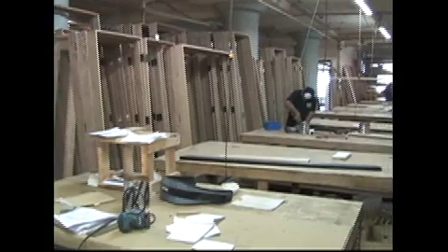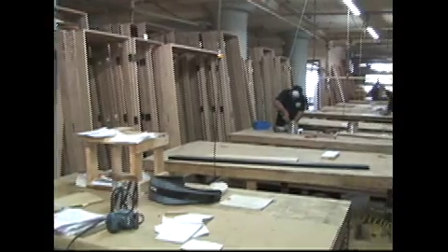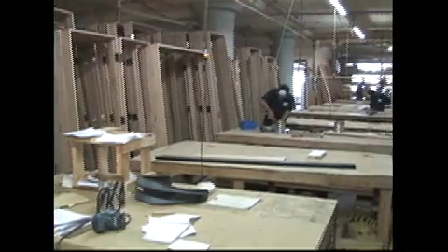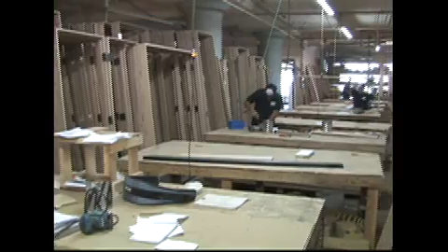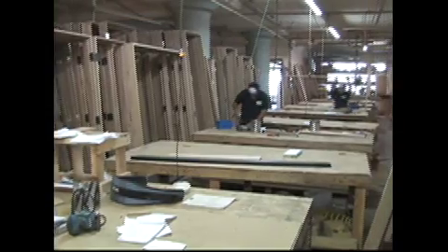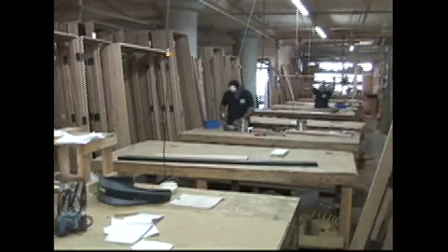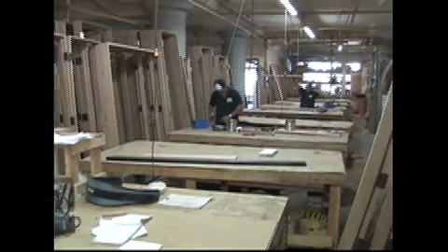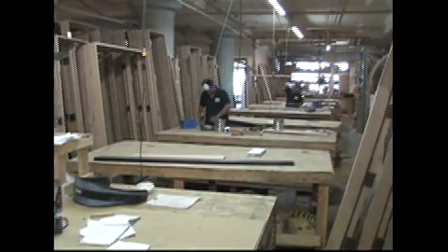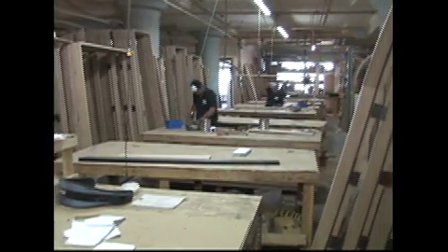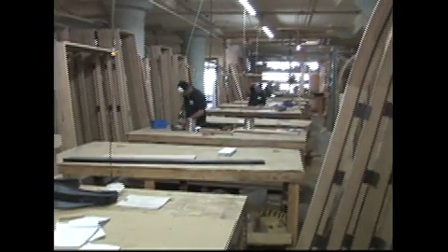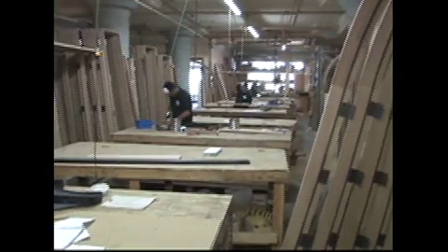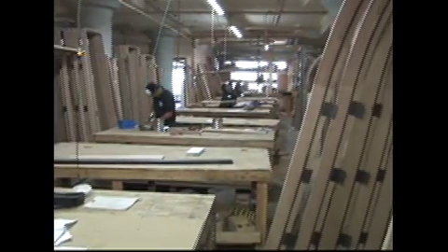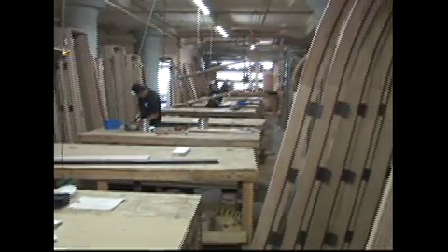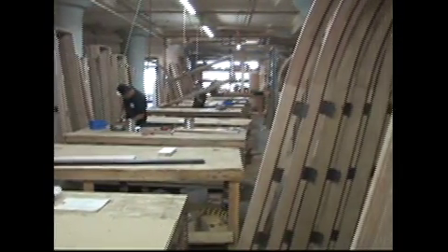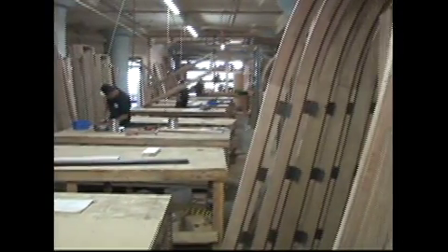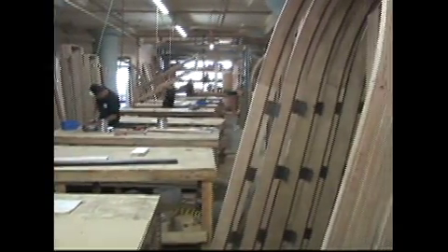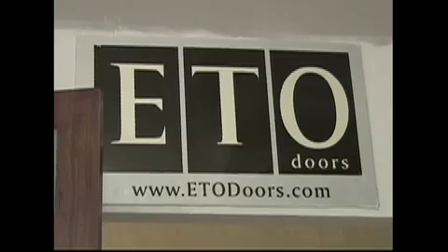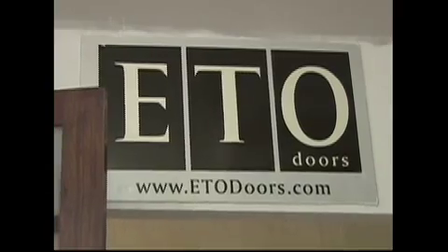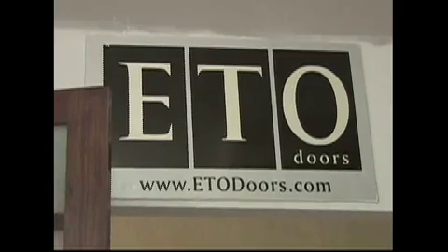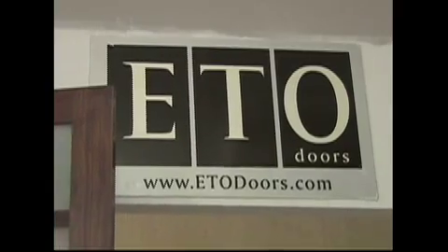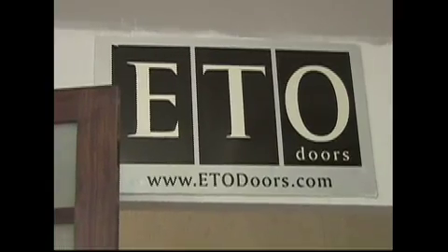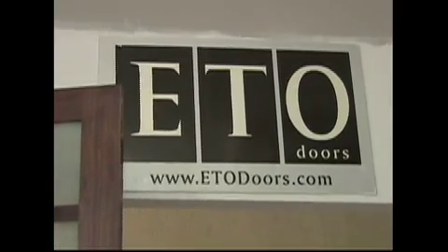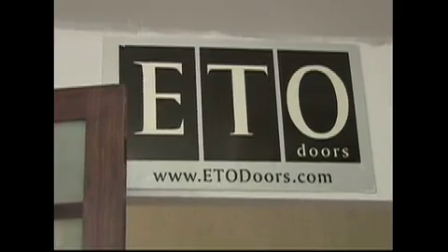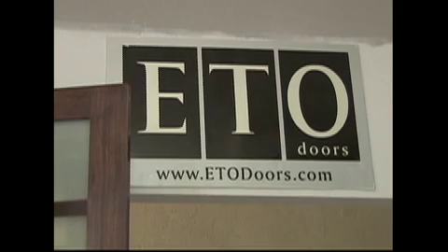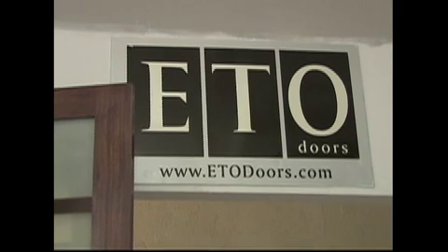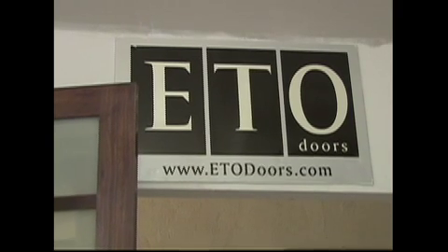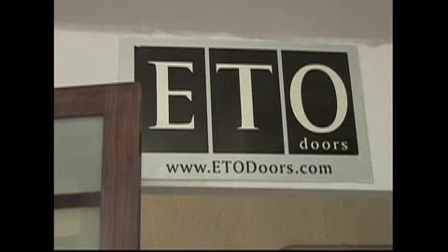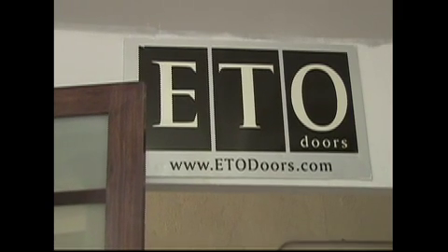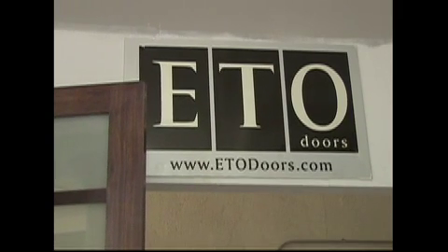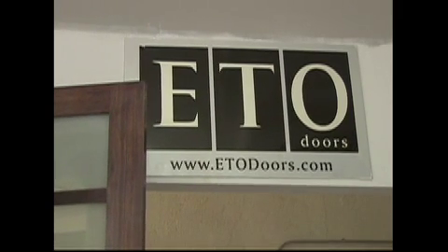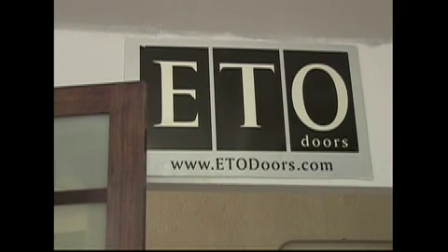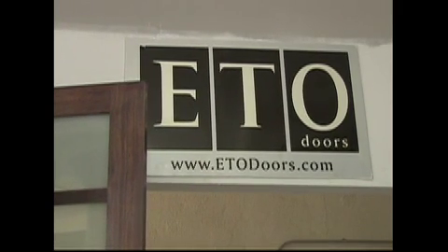It takes three weeks for production and two to three days for delivery. ETO Doors ships anywhere in the U.S., plus Canada and the Caribbean.